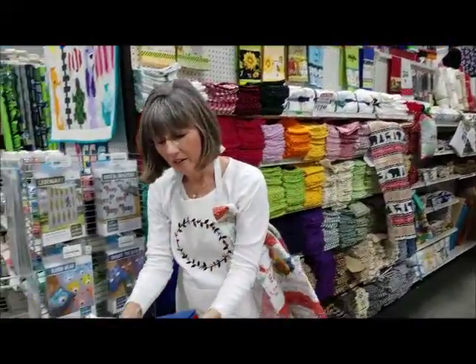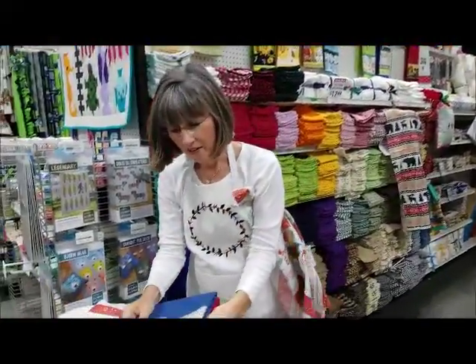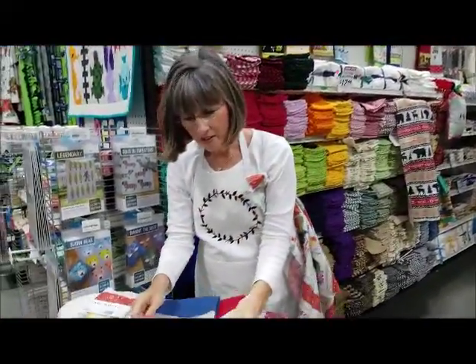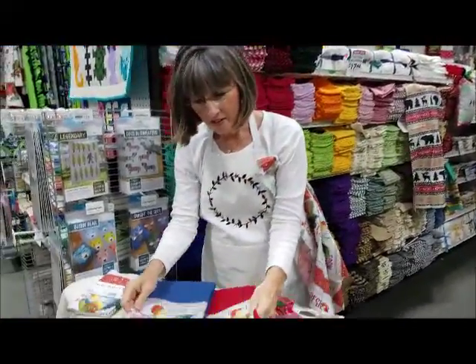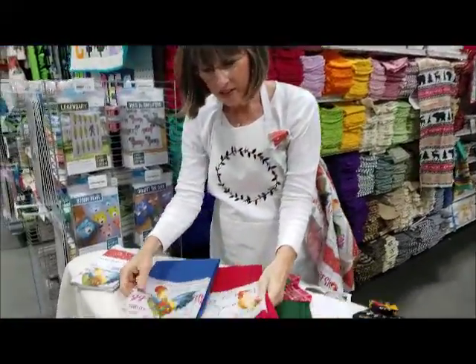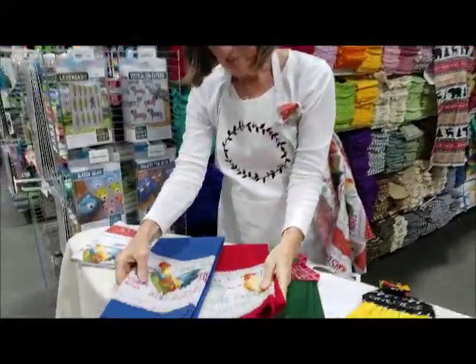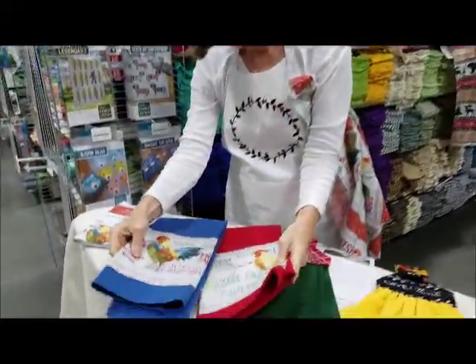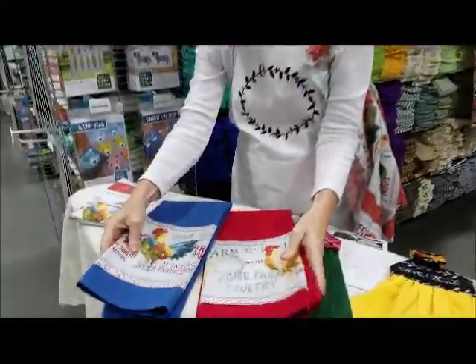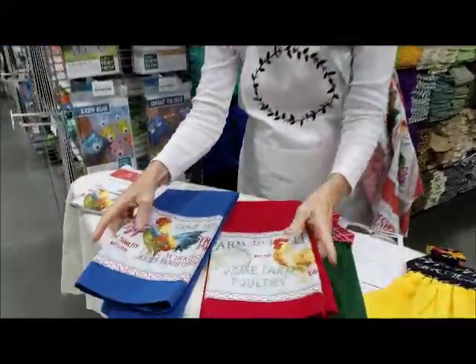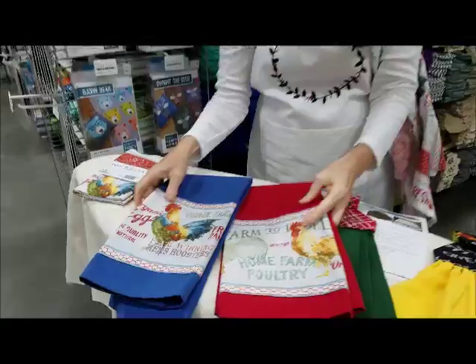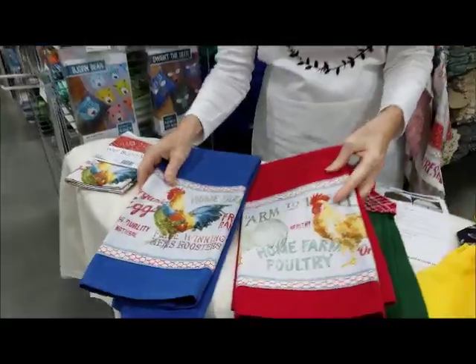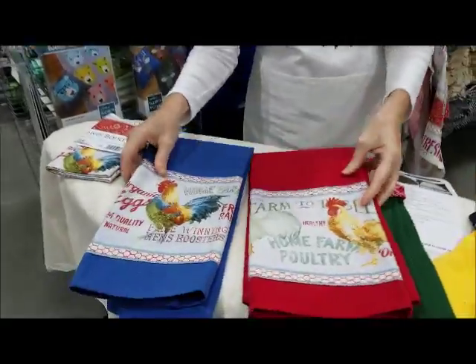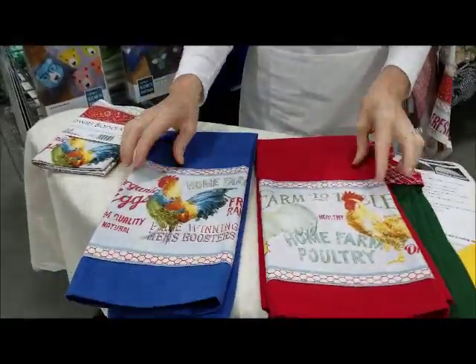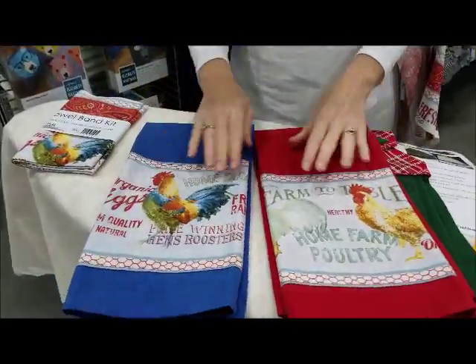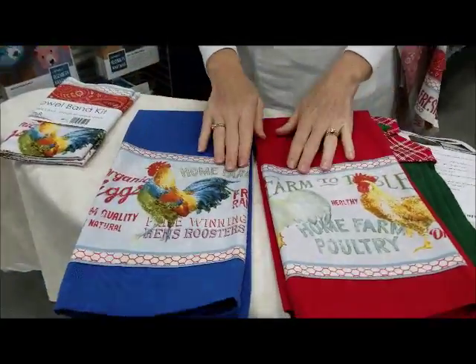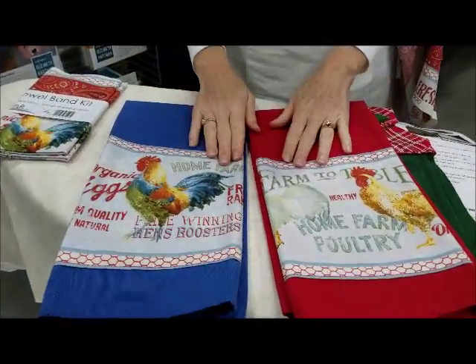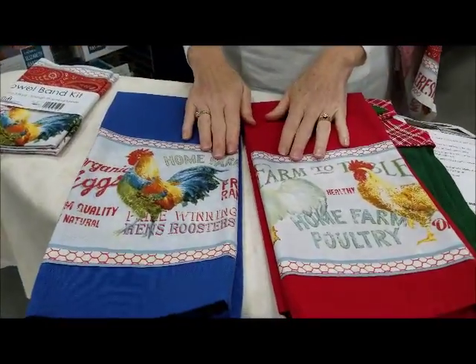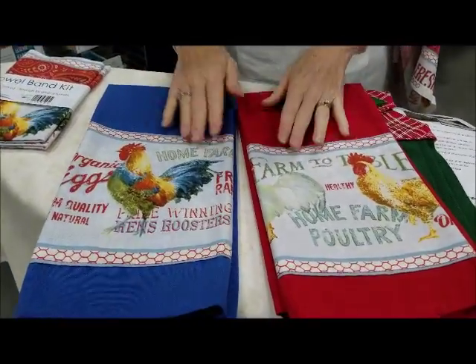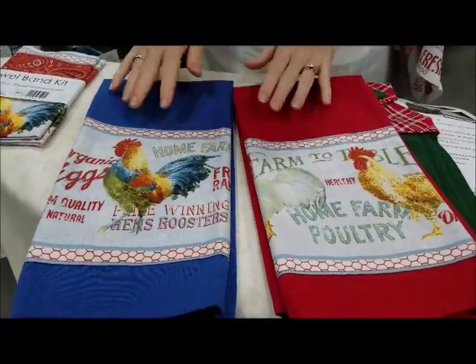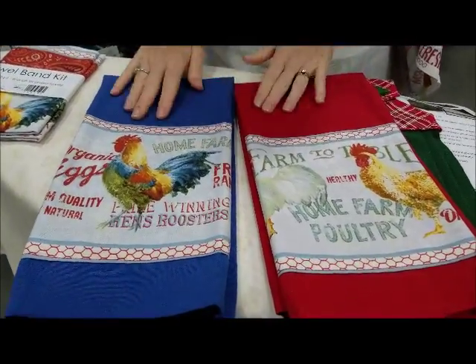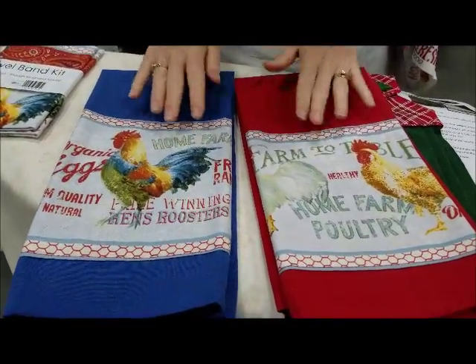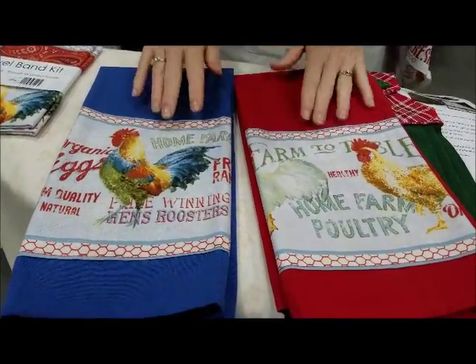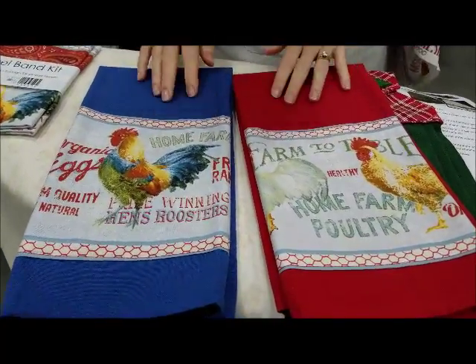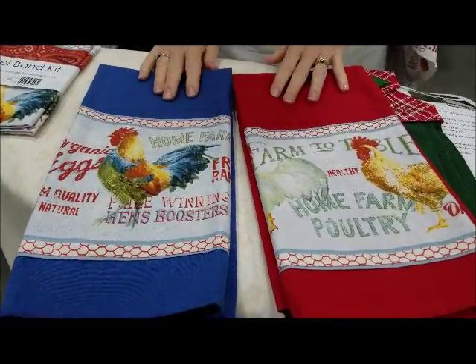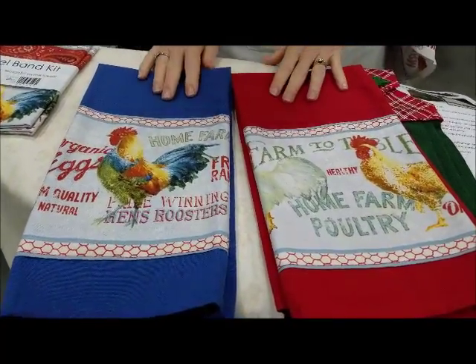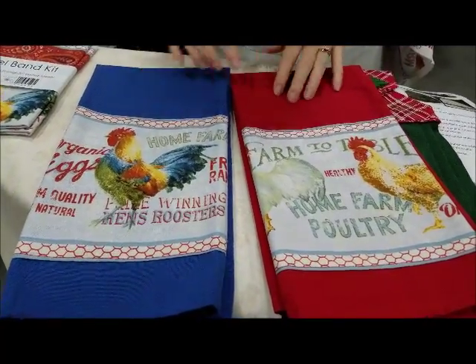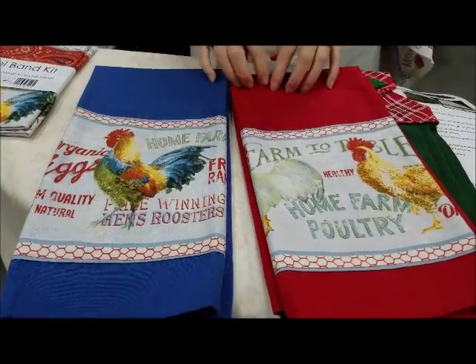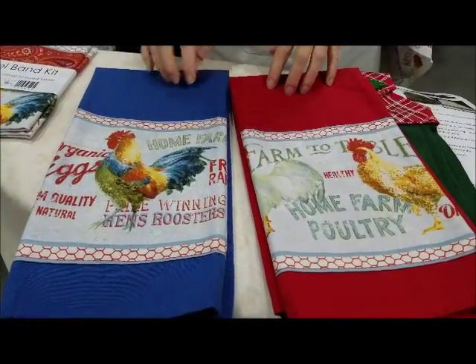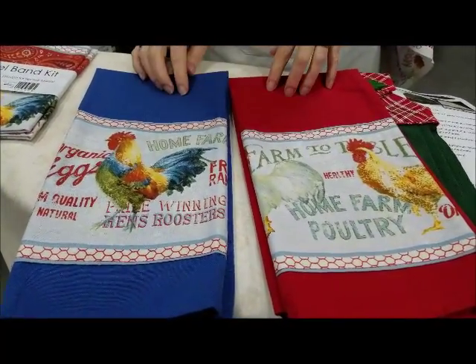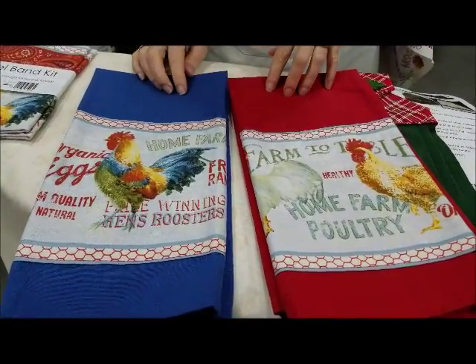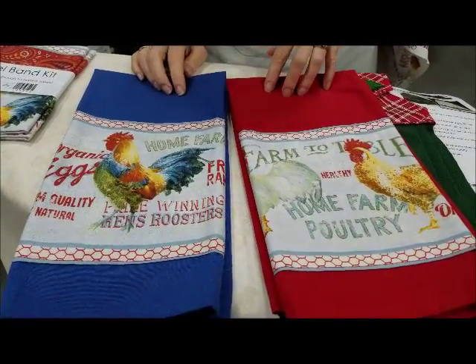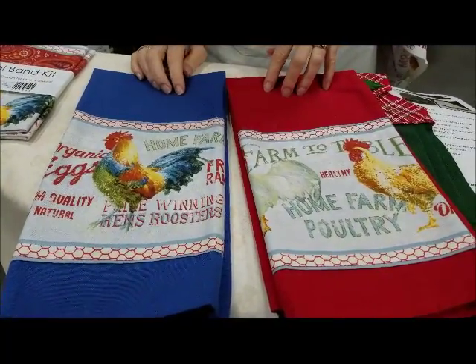This is the same piece of border, but look how different it looks on a different color towel.